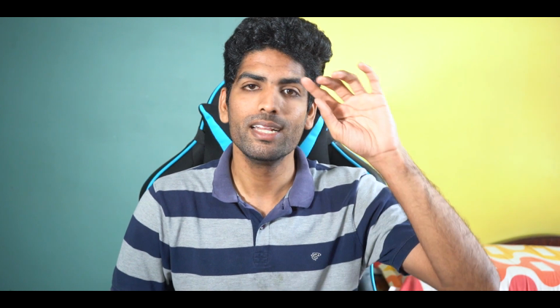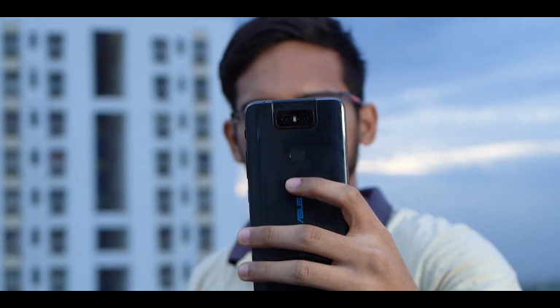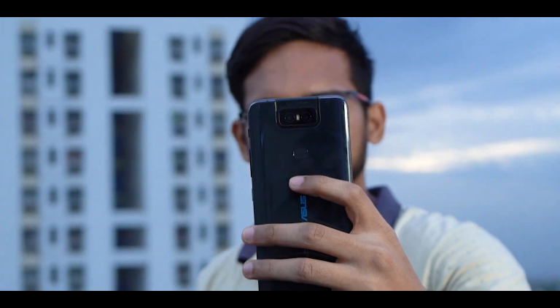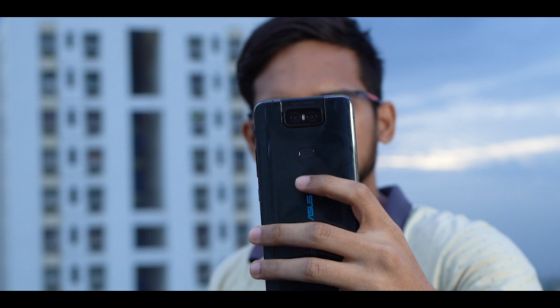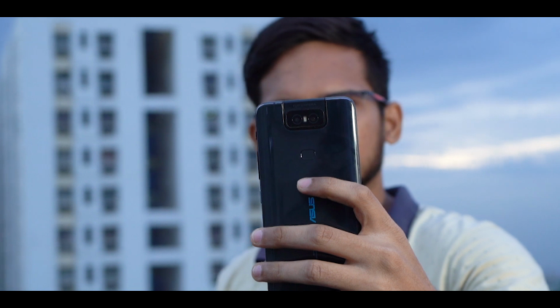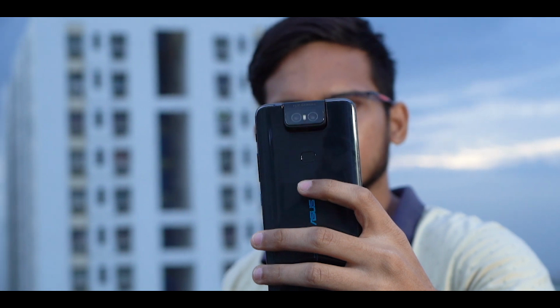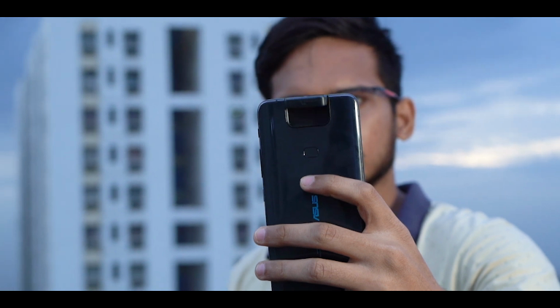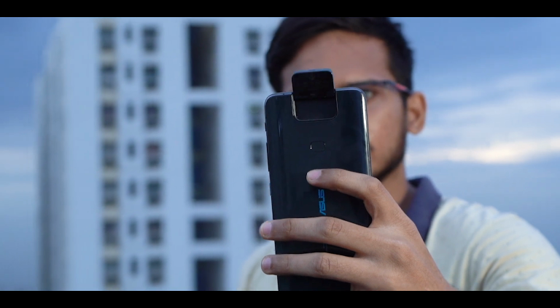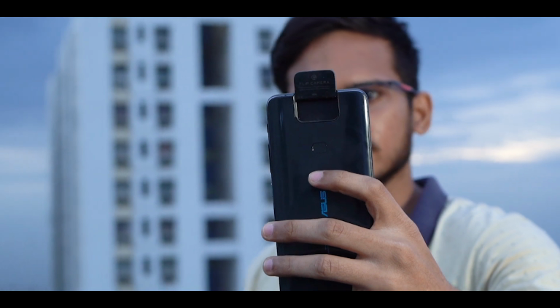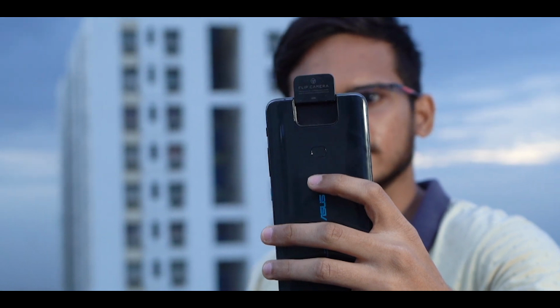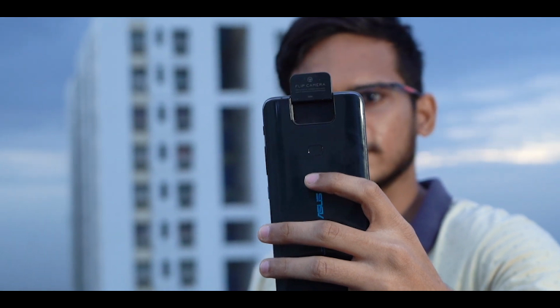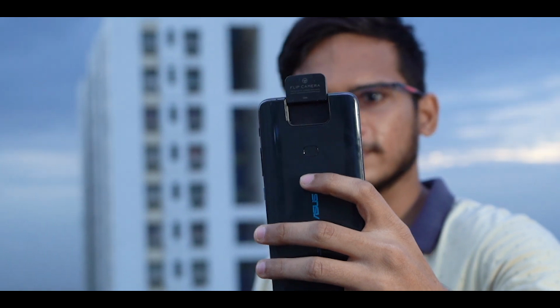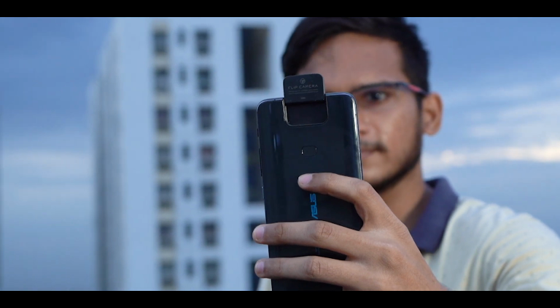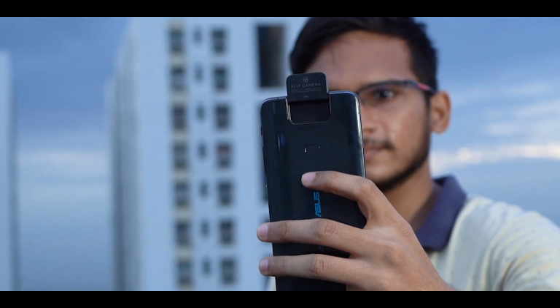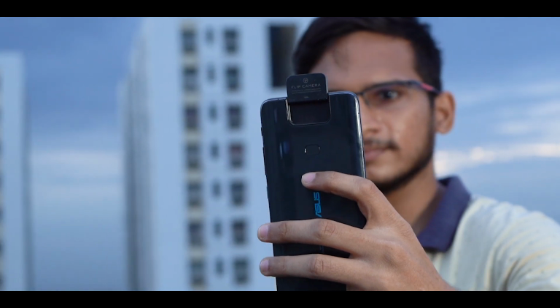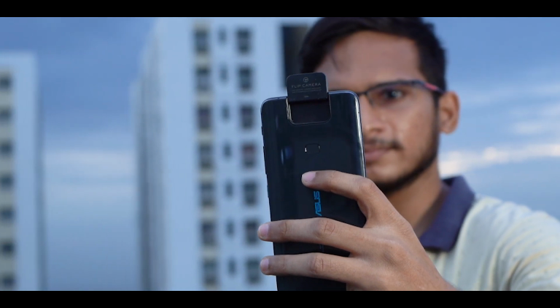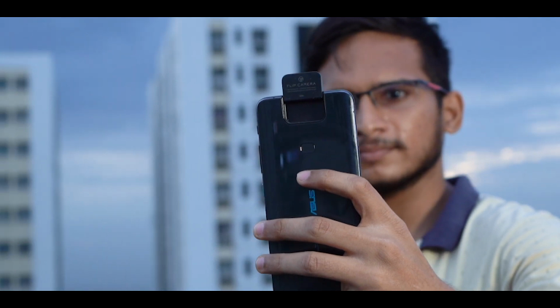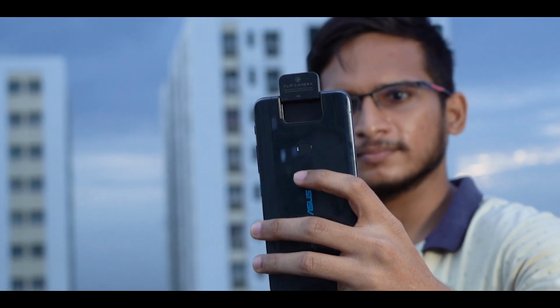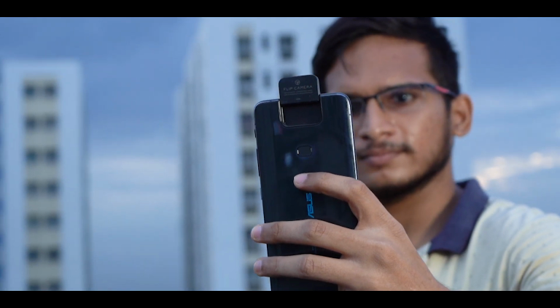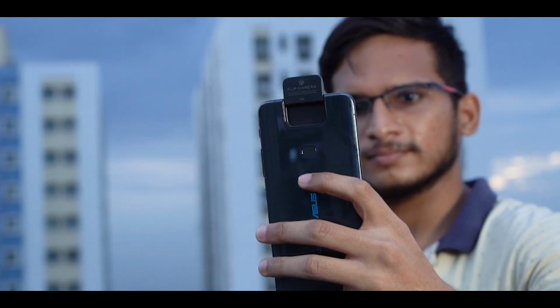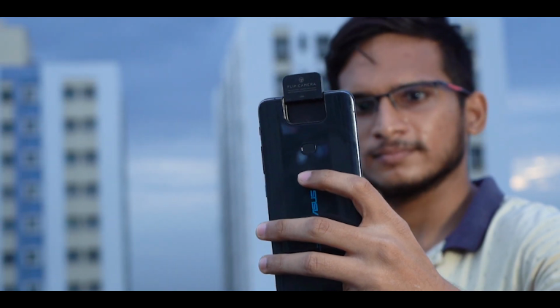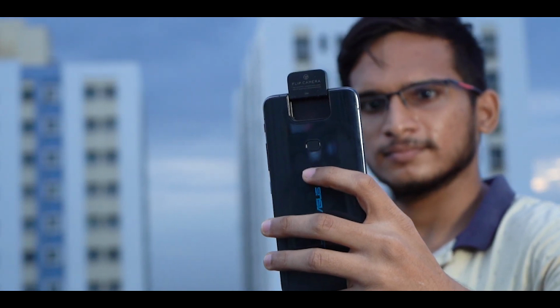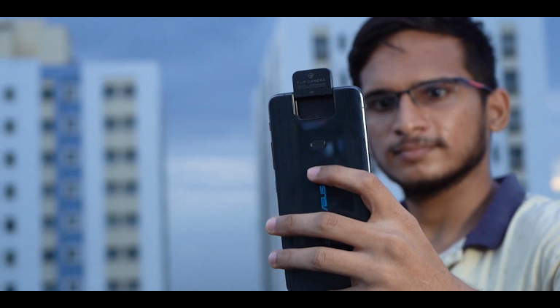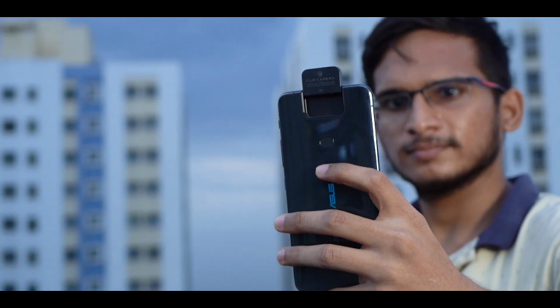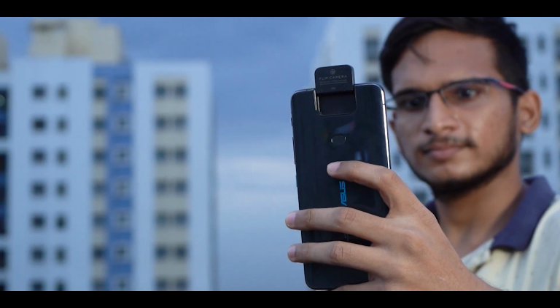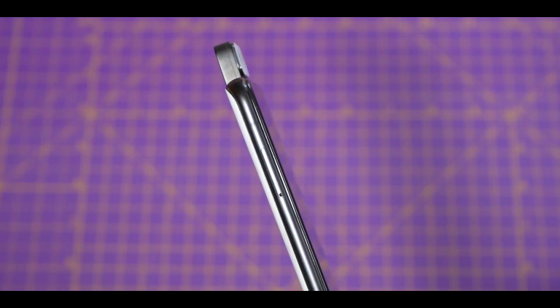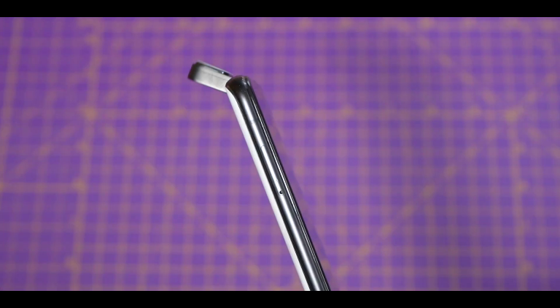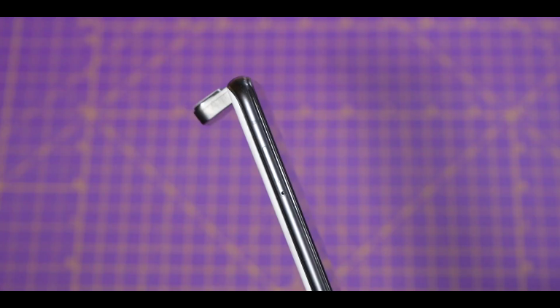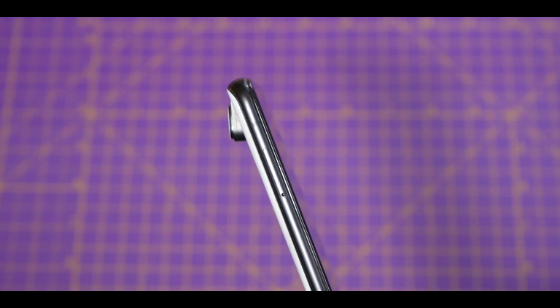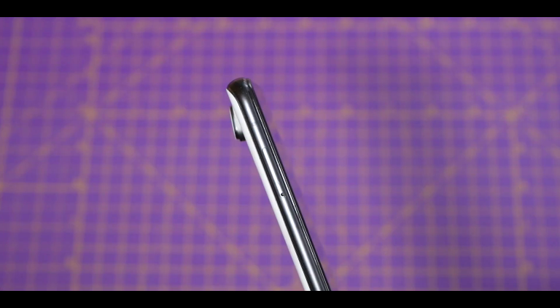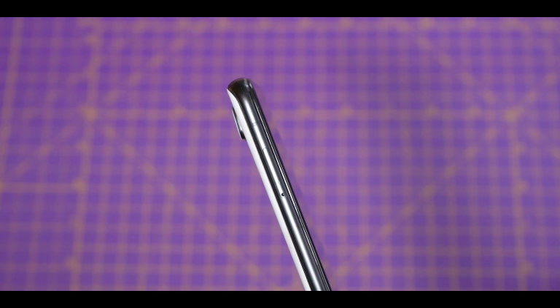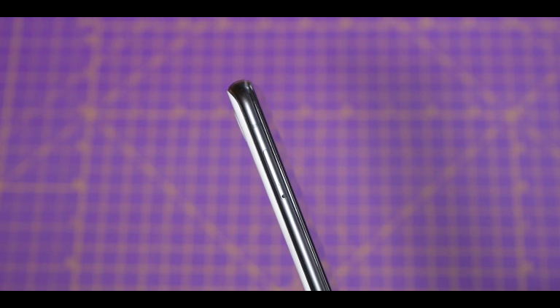Instead, we get to use the rear camera as a selfie camera. It looks cool, it's not gimmicky, and it's extremely functional.